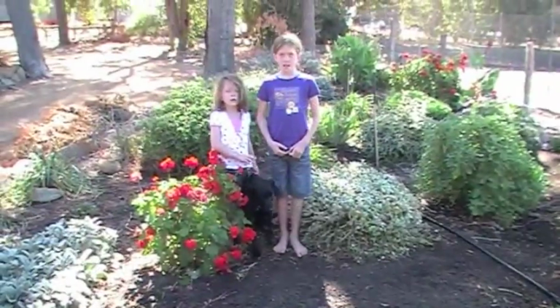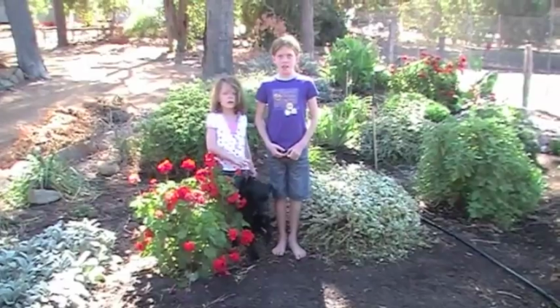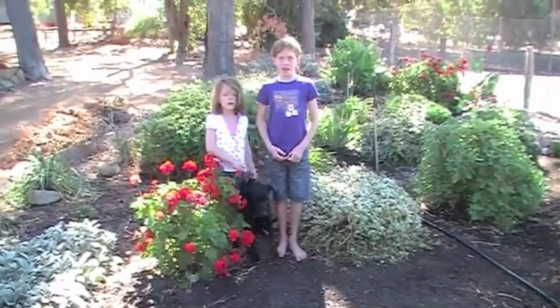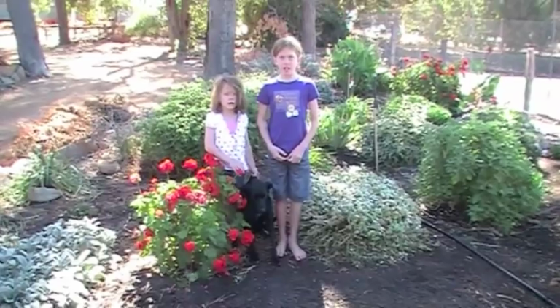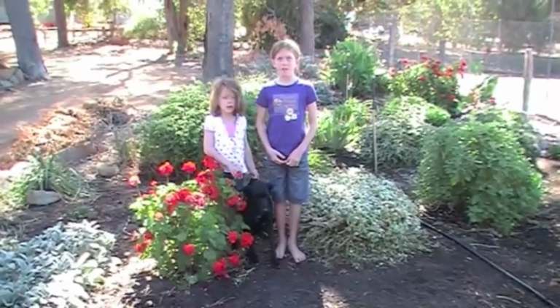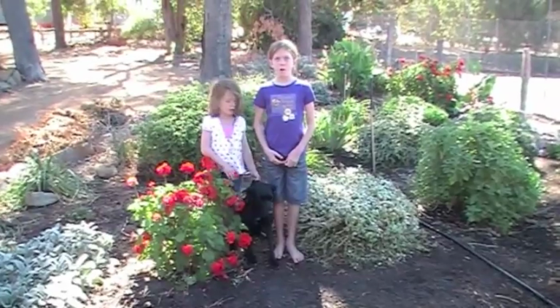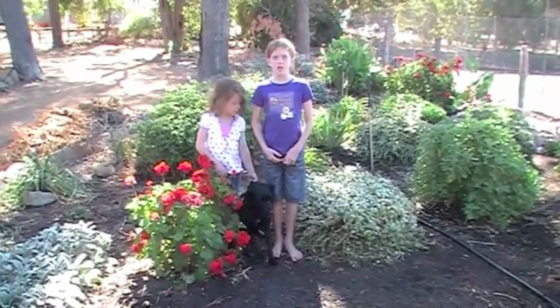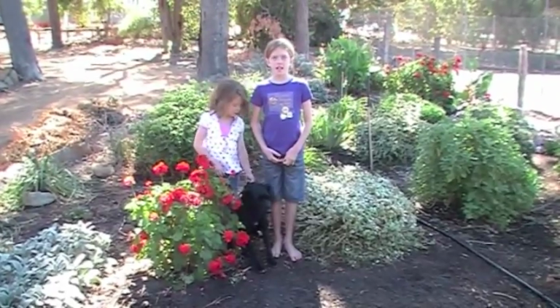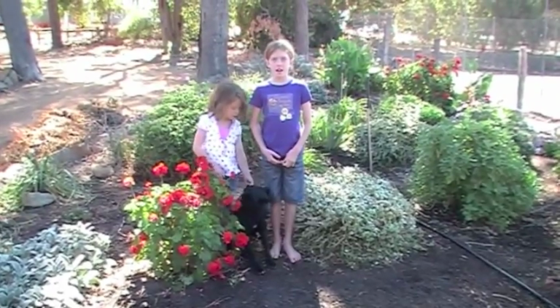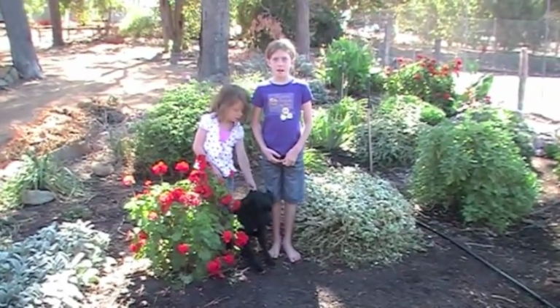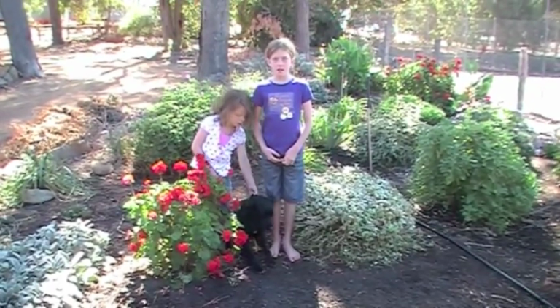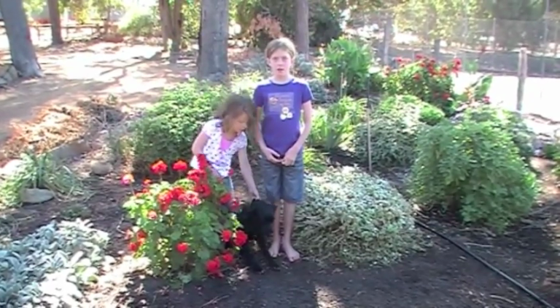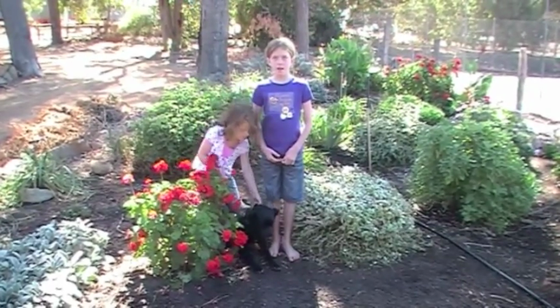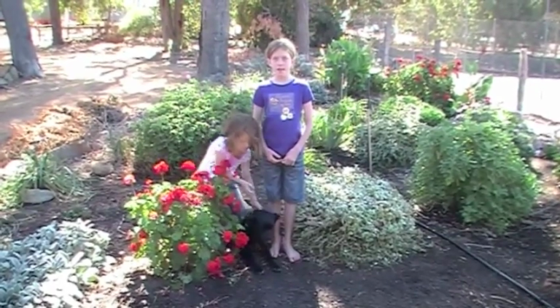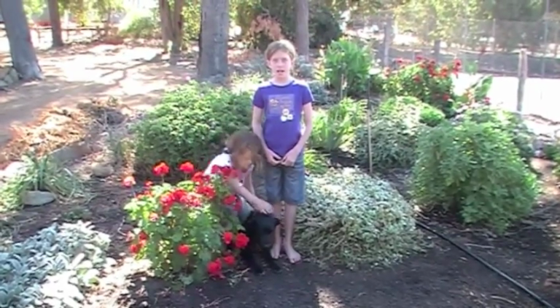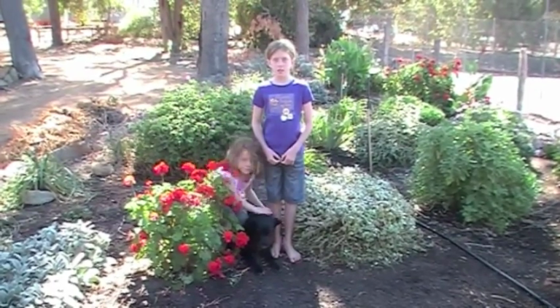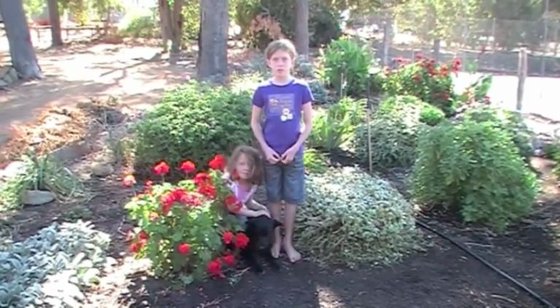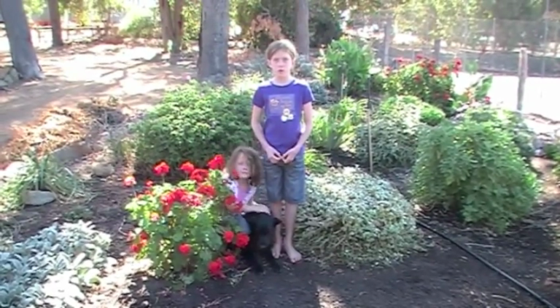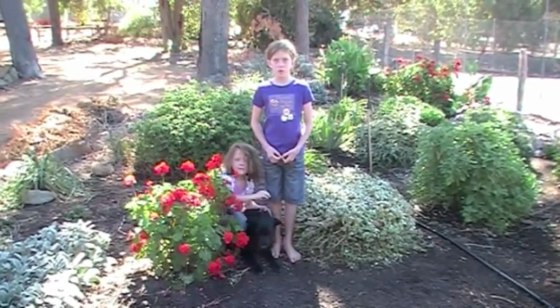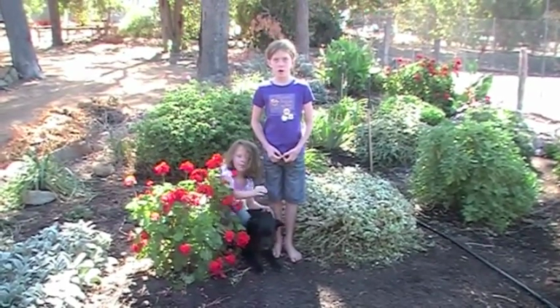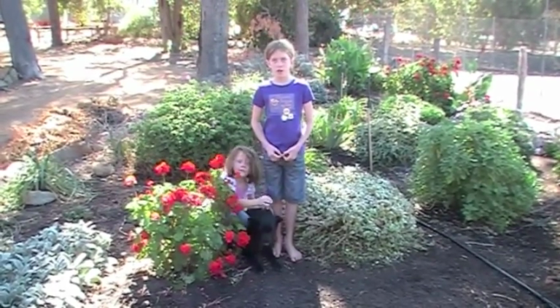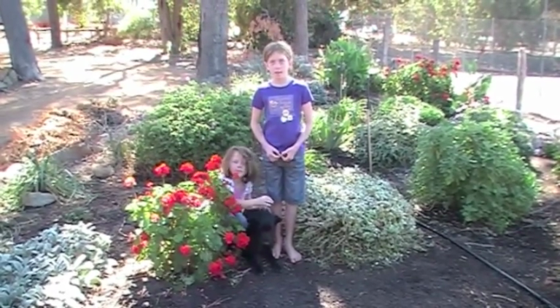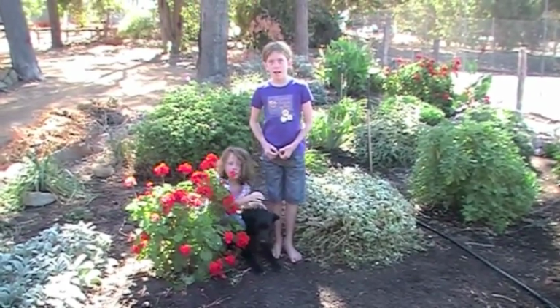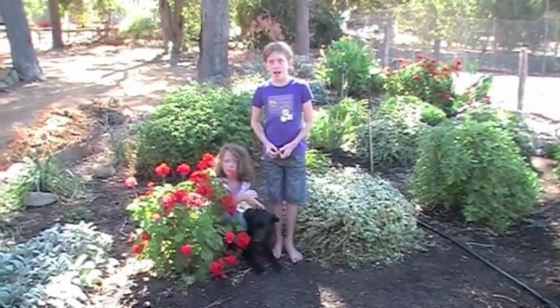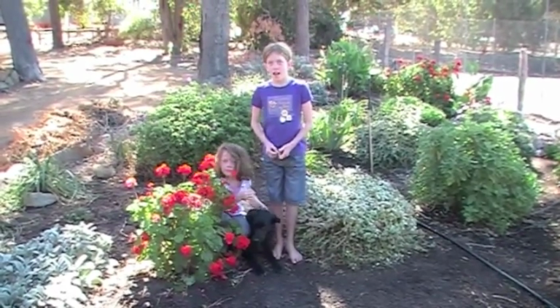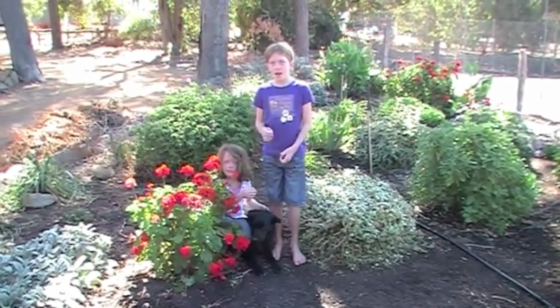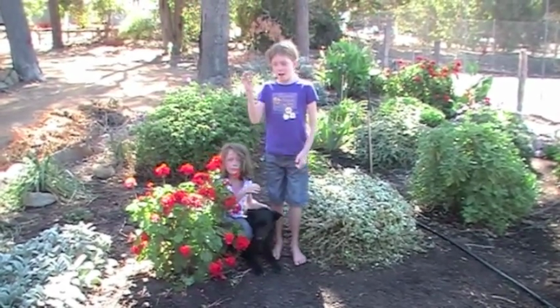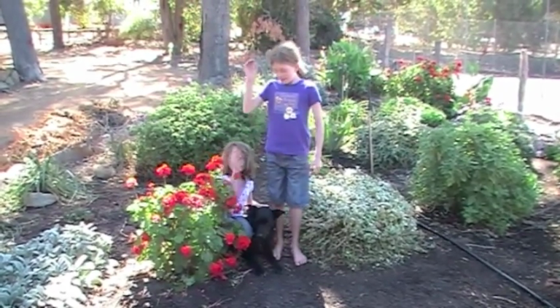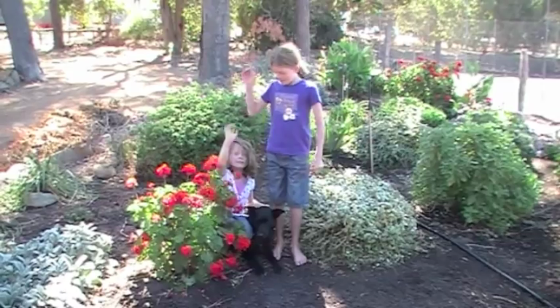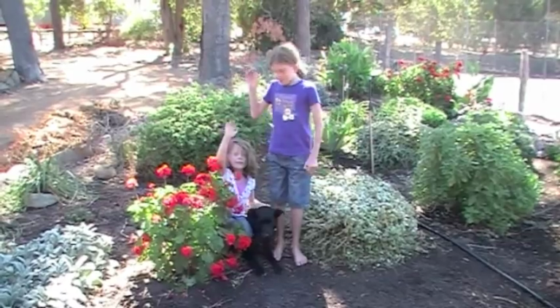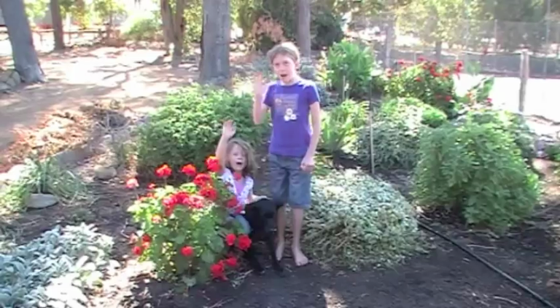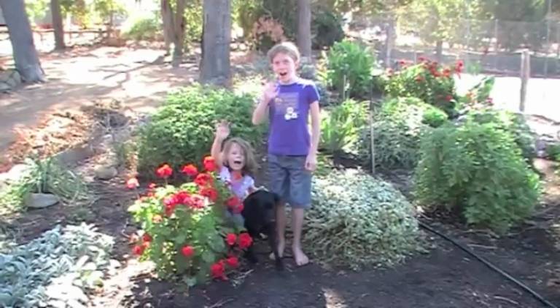Thank you for watching and I bet your Everlastings will be growing in no time. Bye!